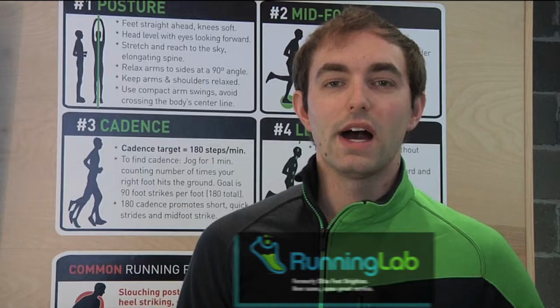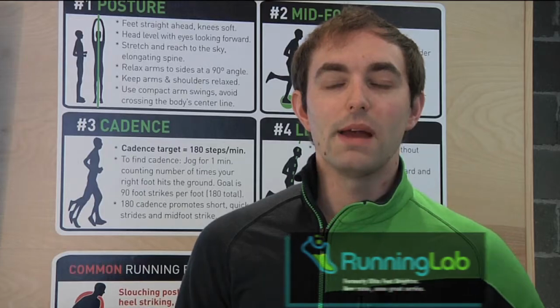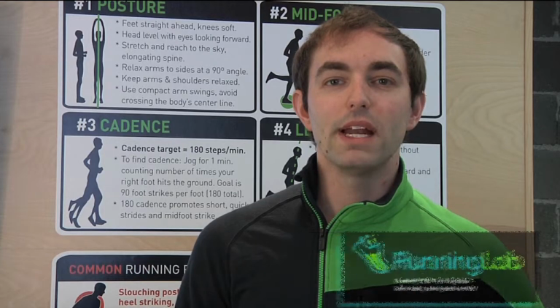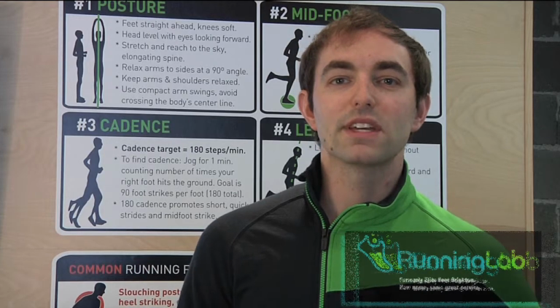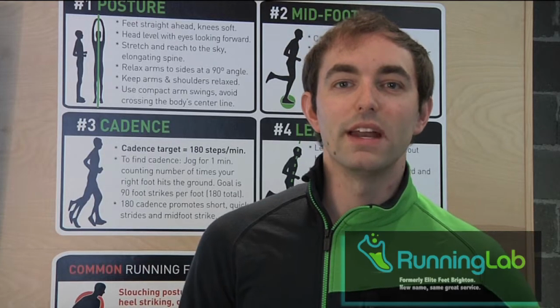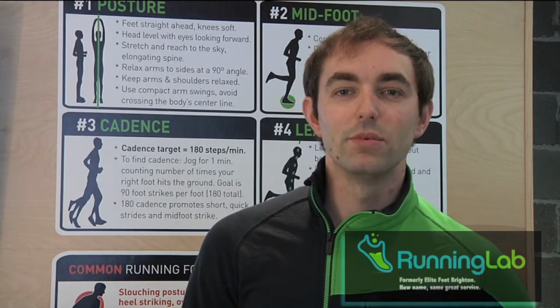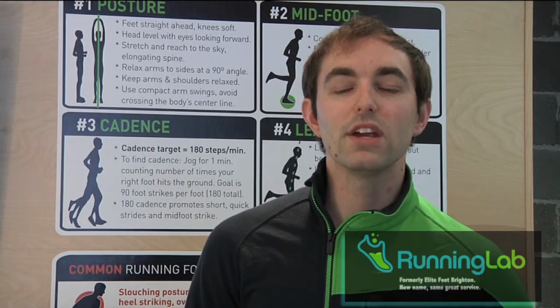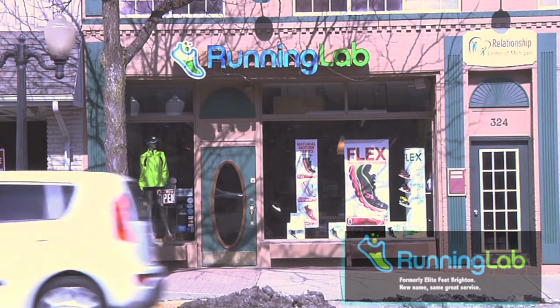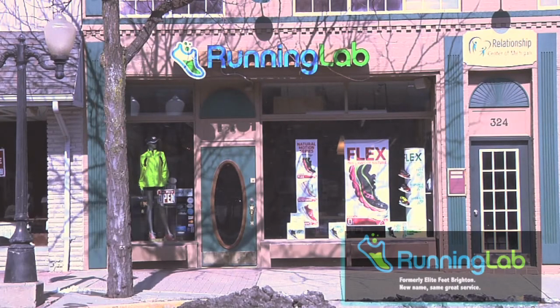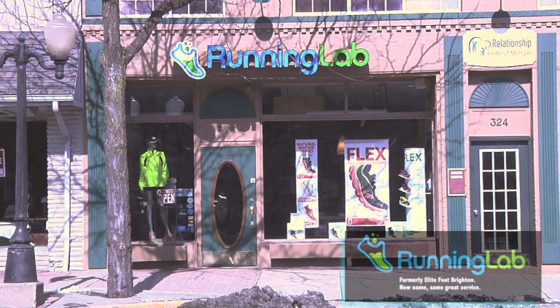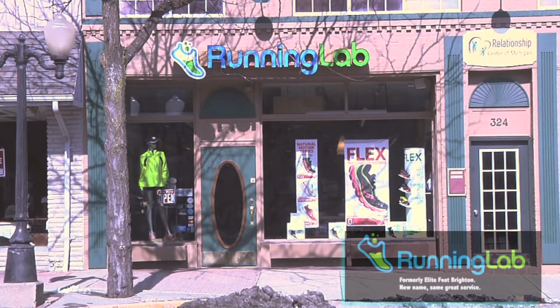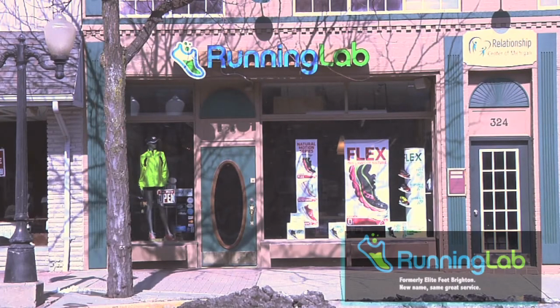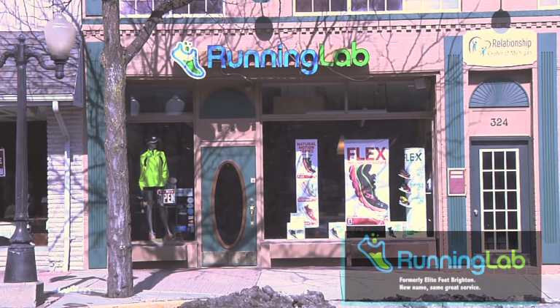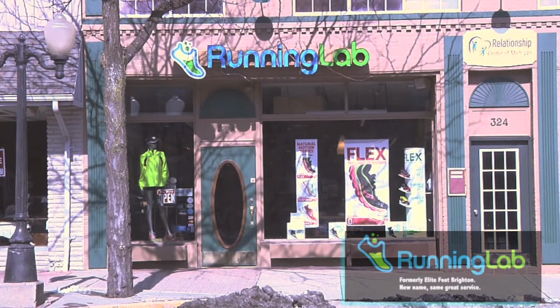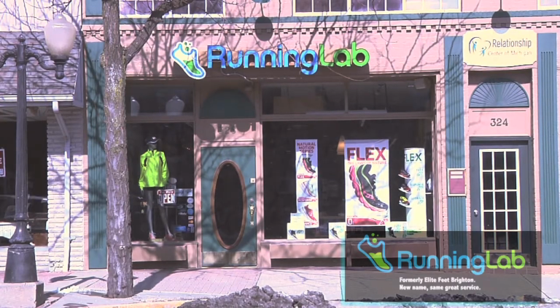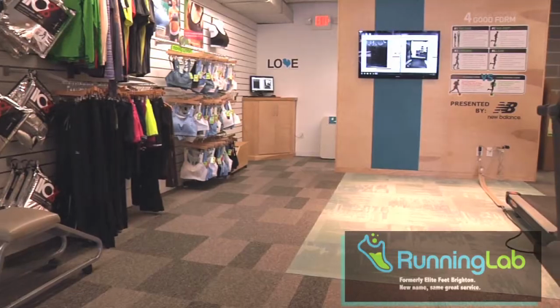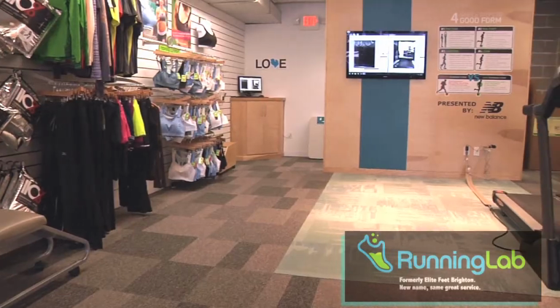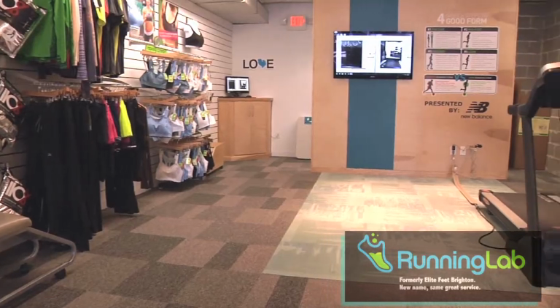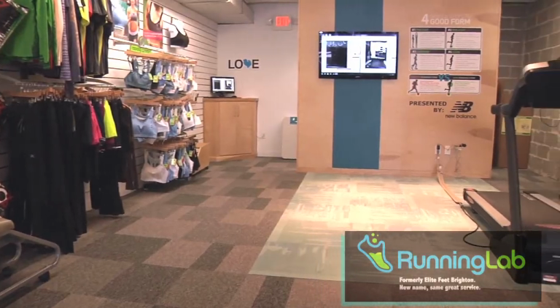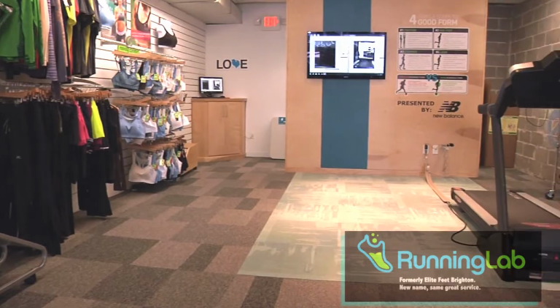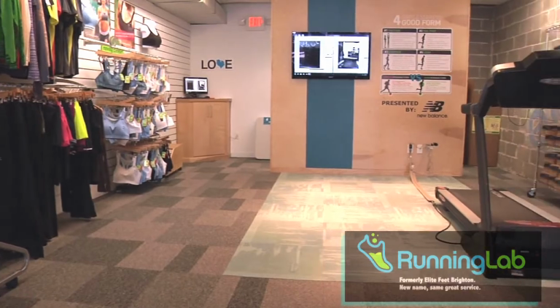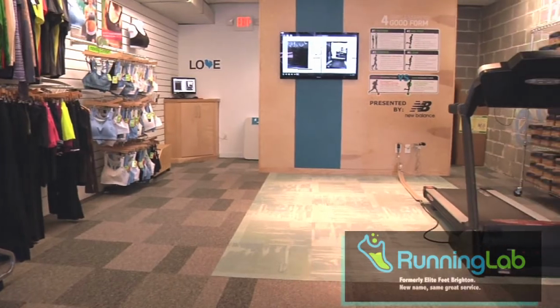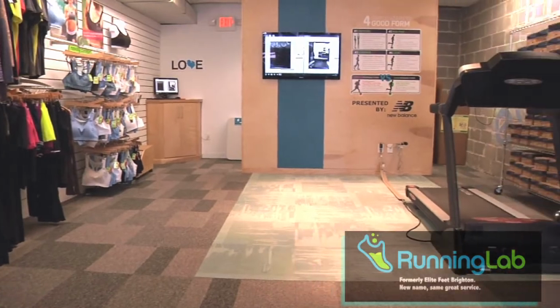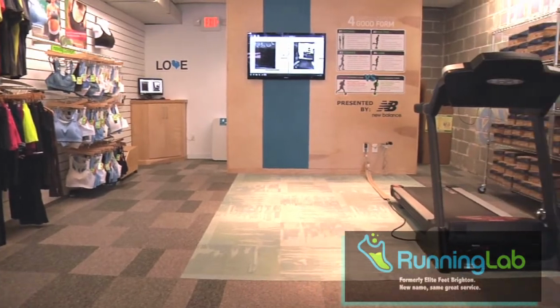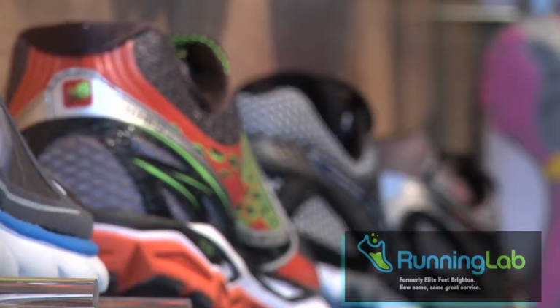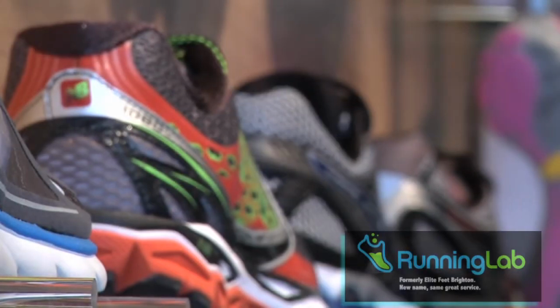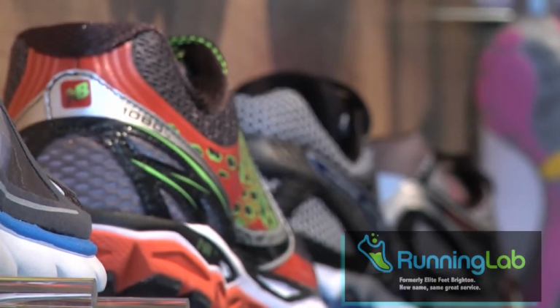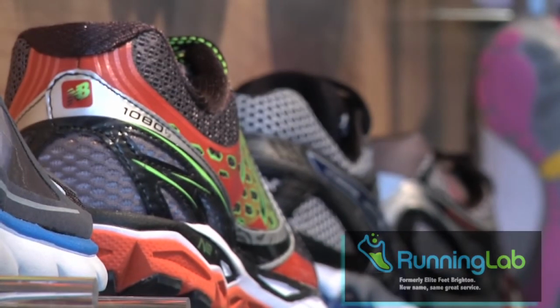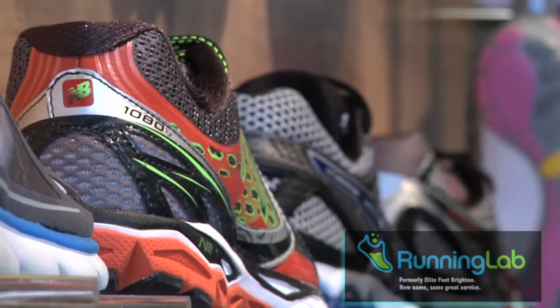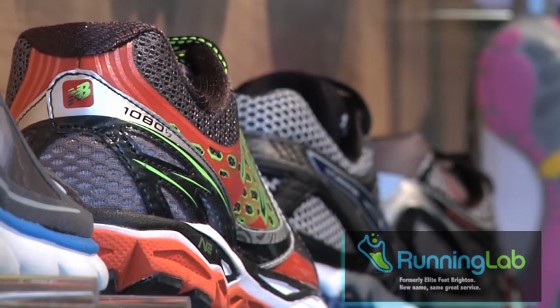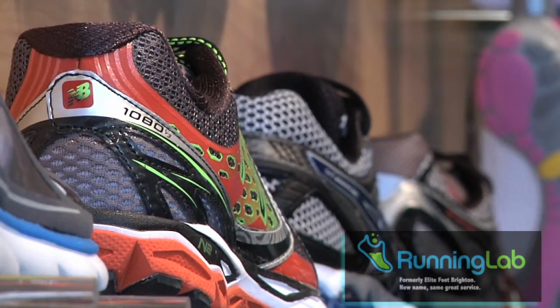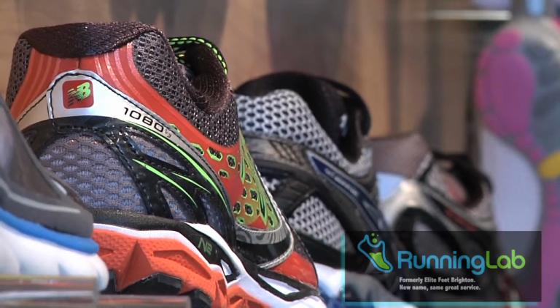Hi, my name's Ken. We here at Running Lab are going to show you how our fit process can reduce your chance of injuries while being properly fit for a running and walking shoe.